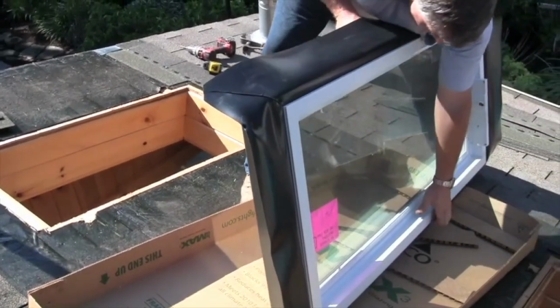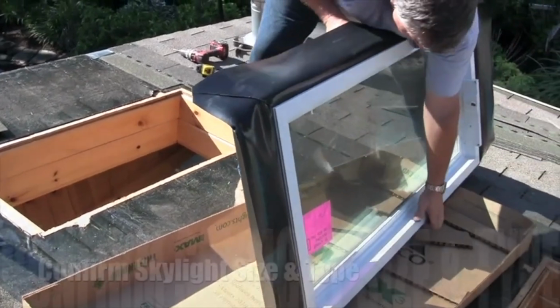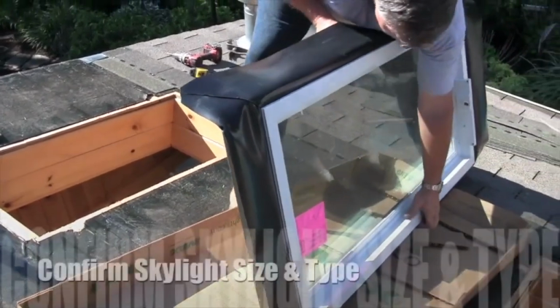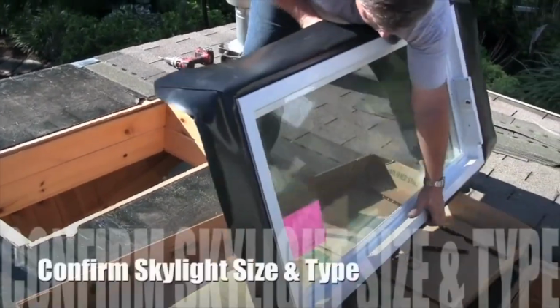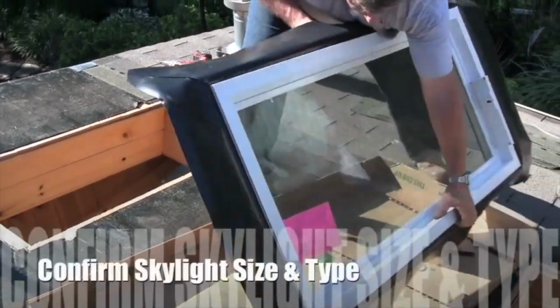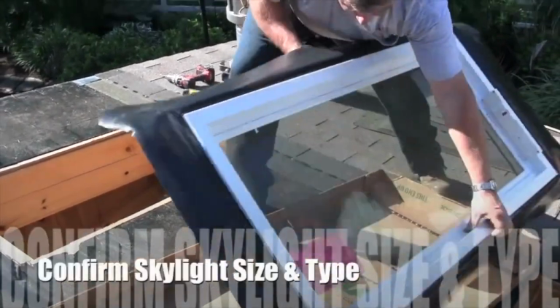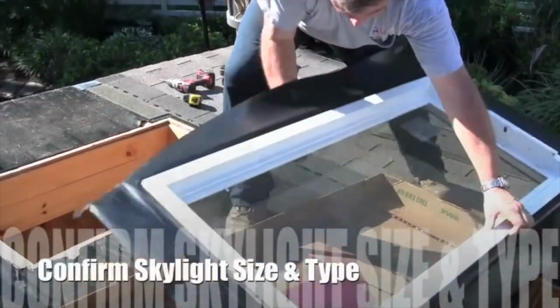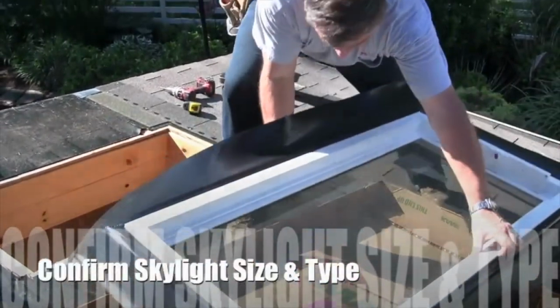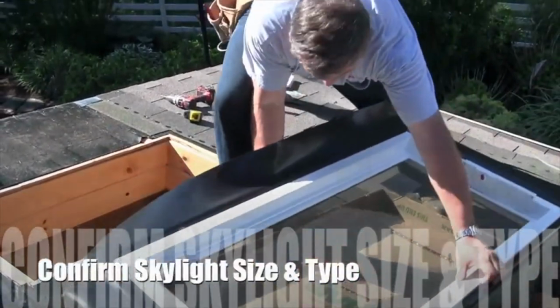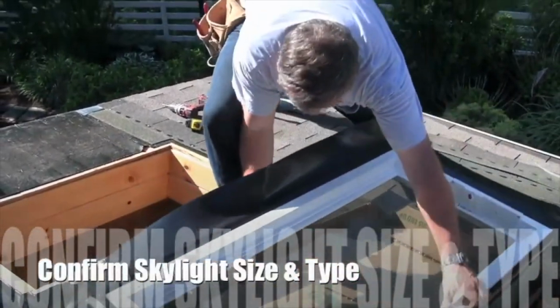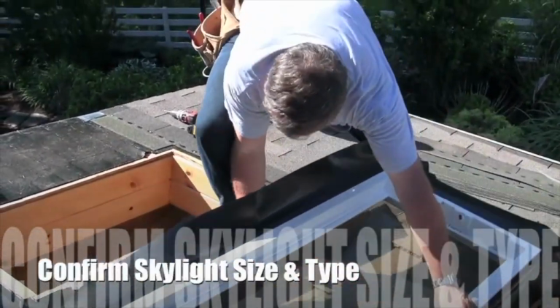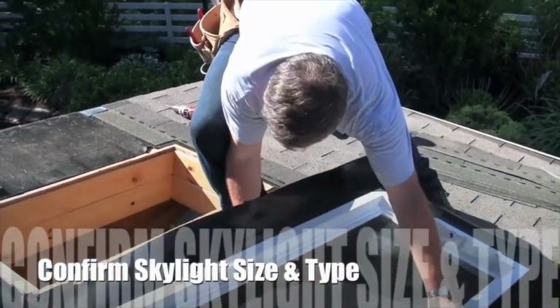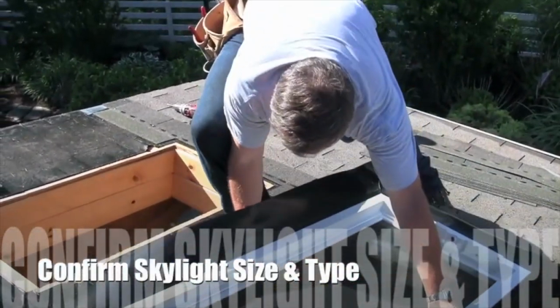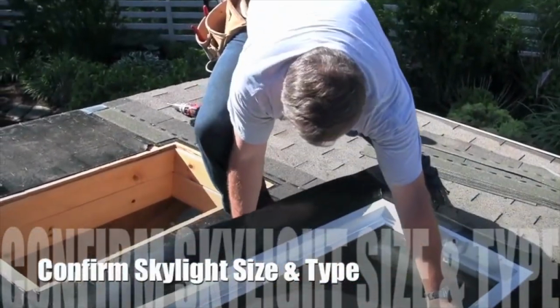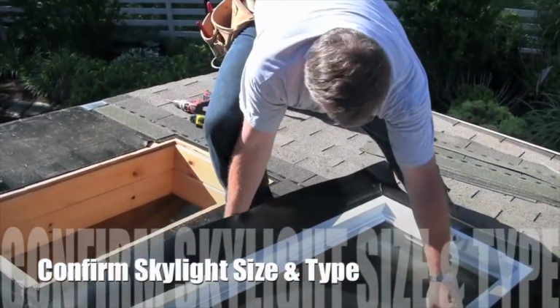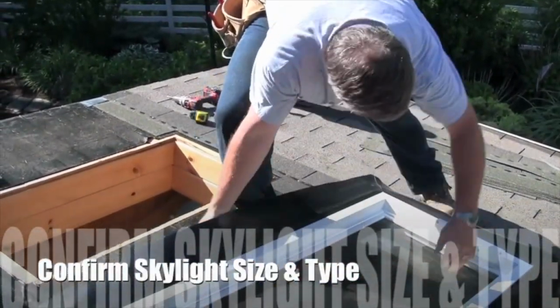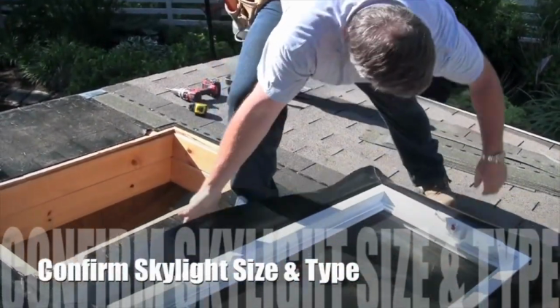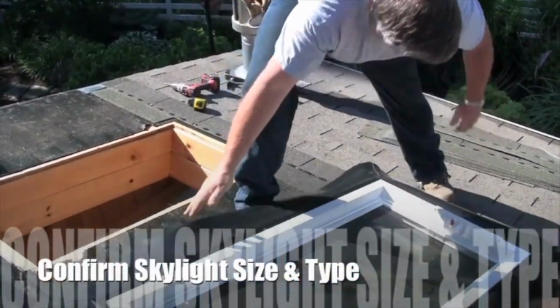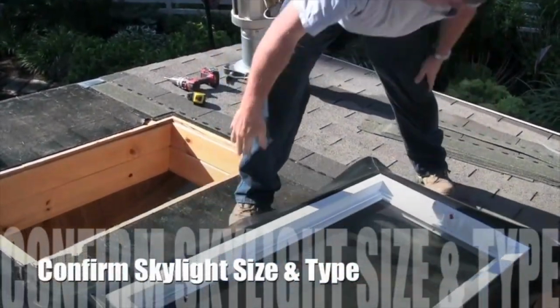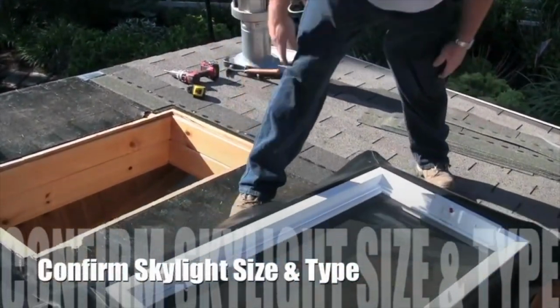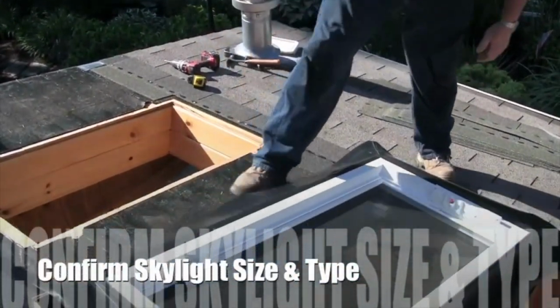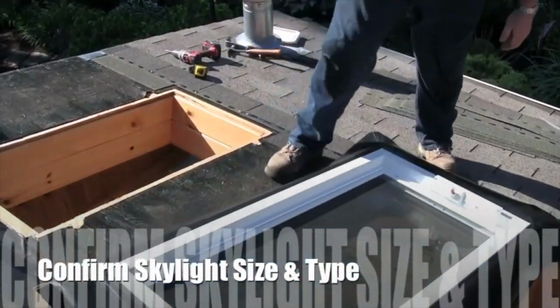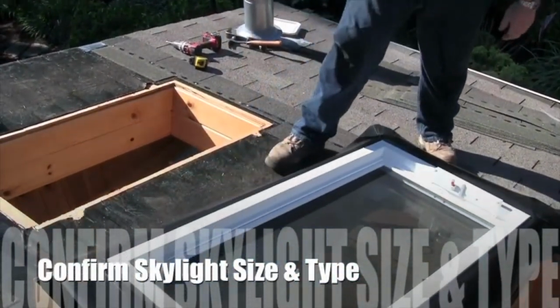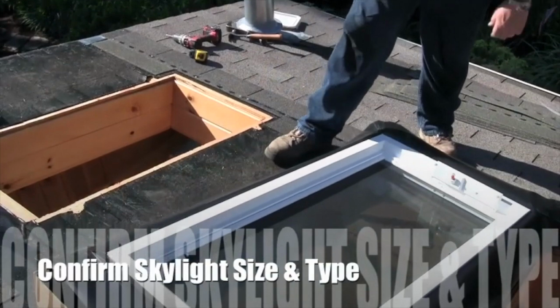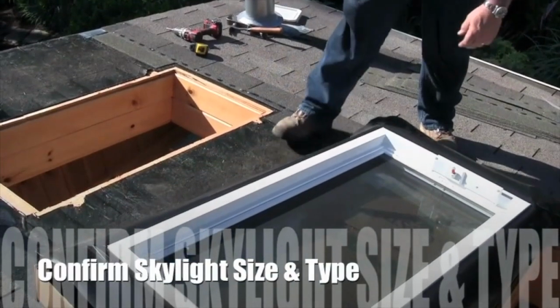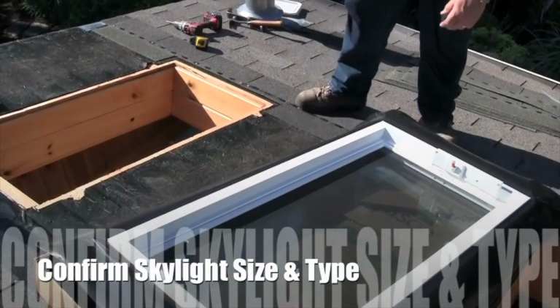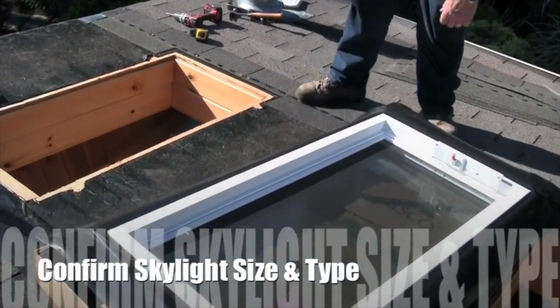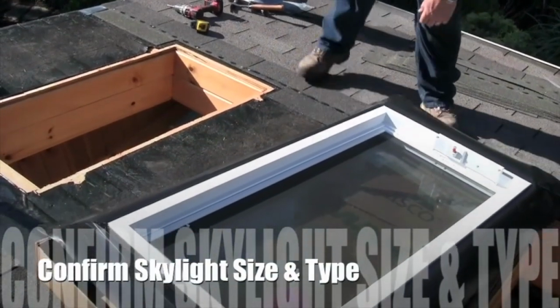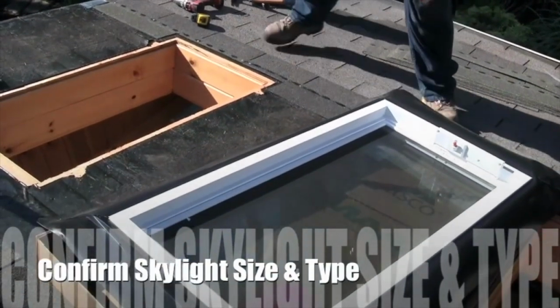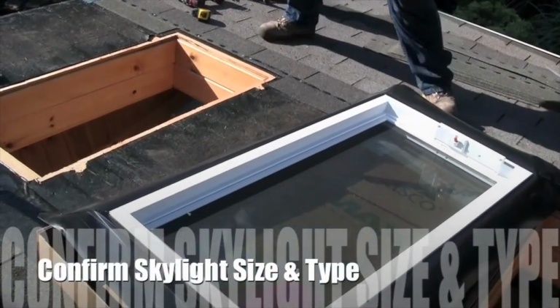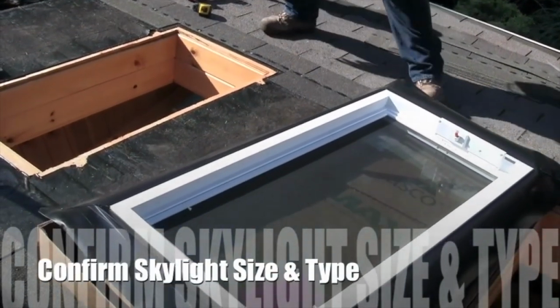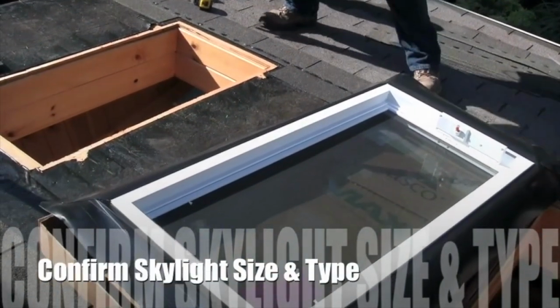Now remove the skylight from the packaging and inspect to make sure that it's the correct size and type for your installation.